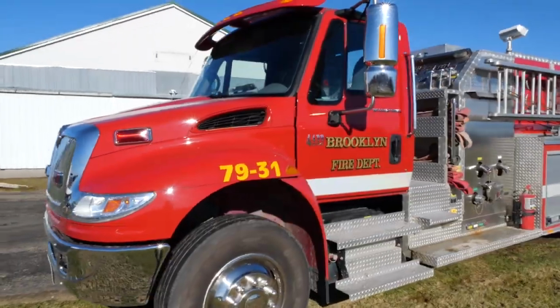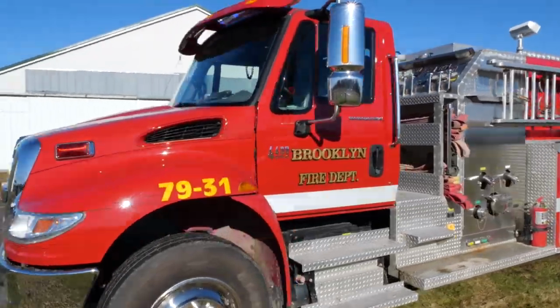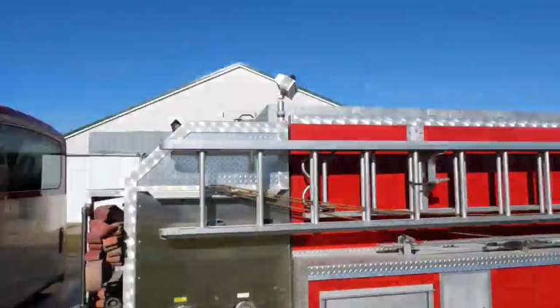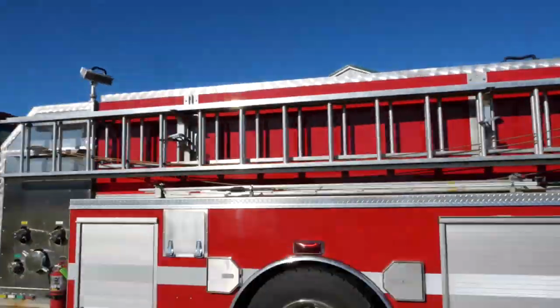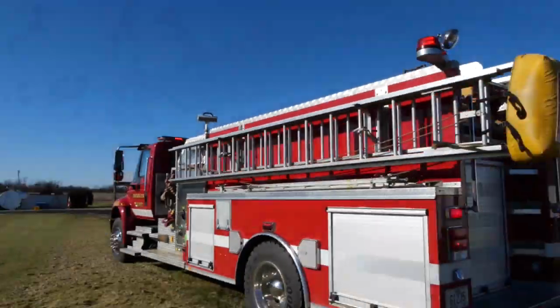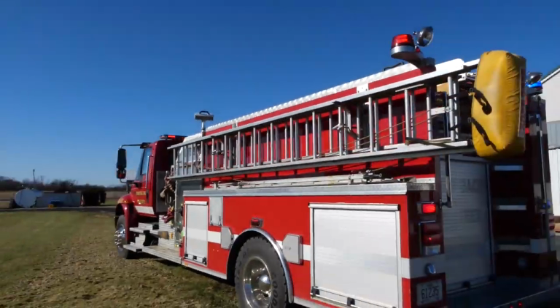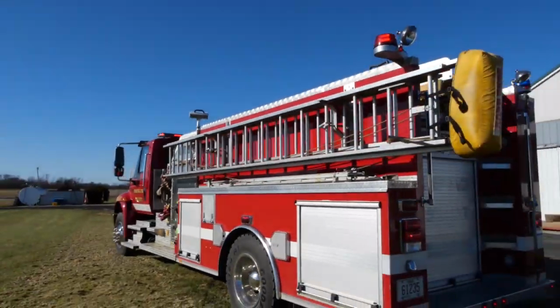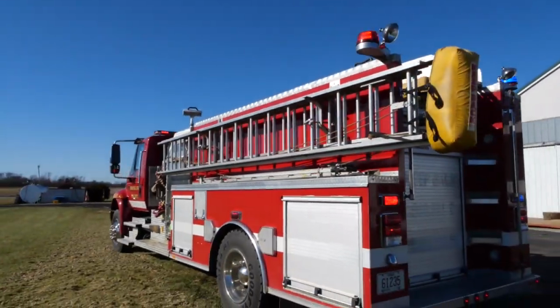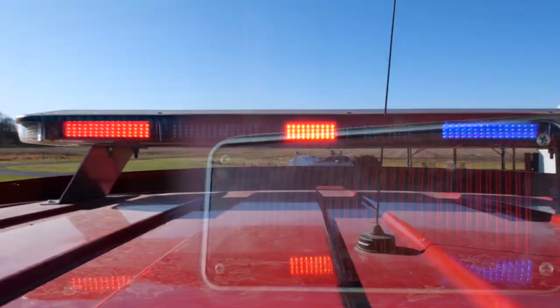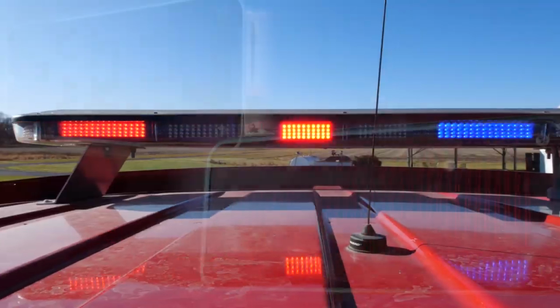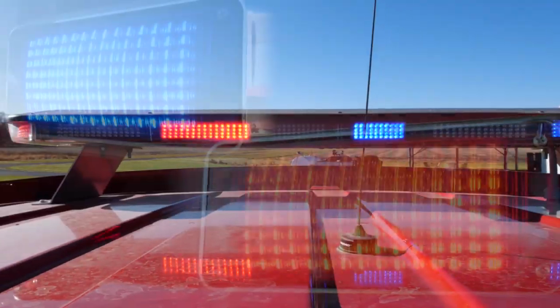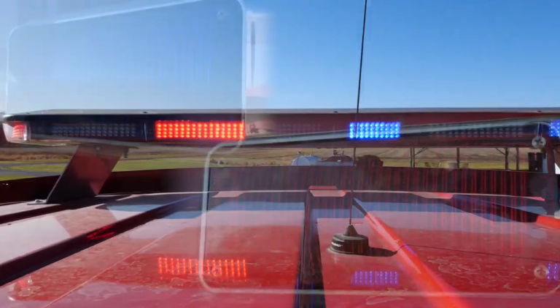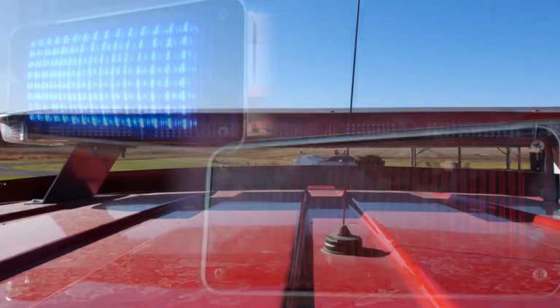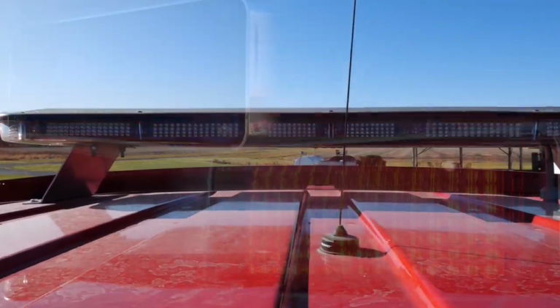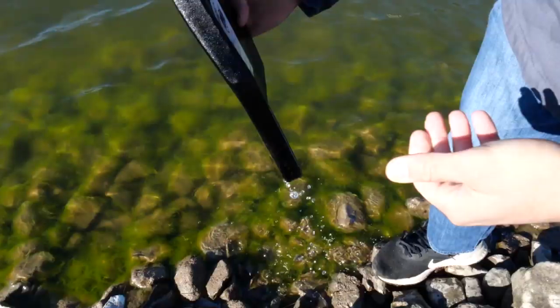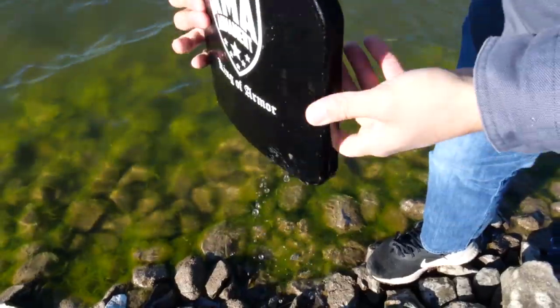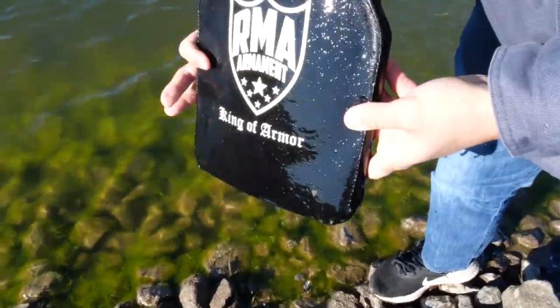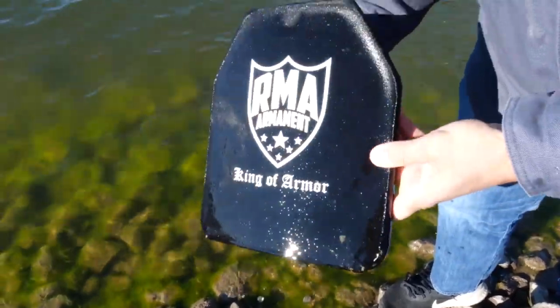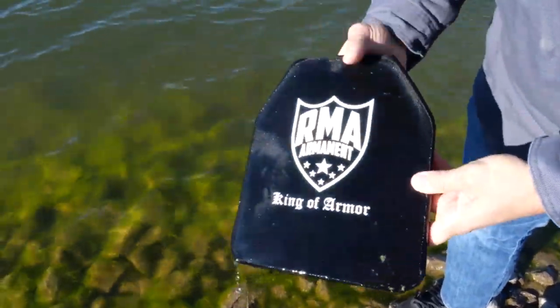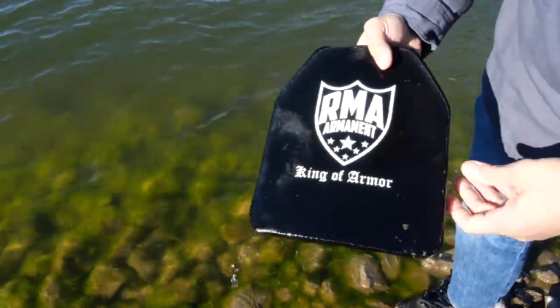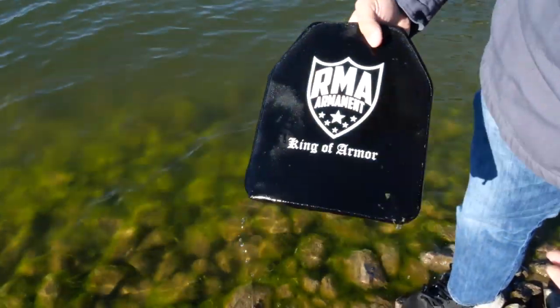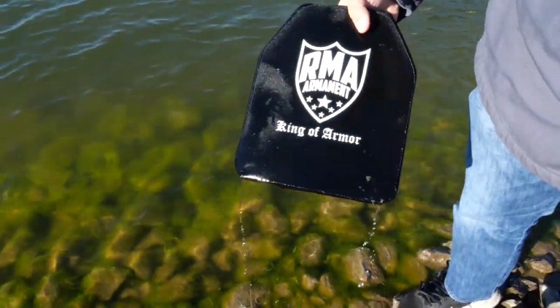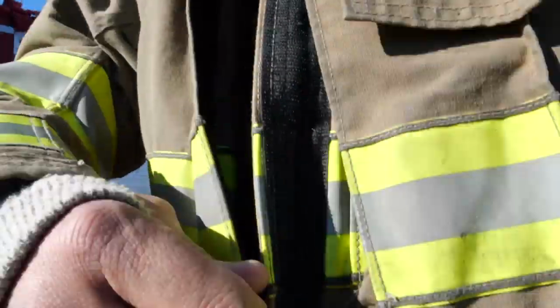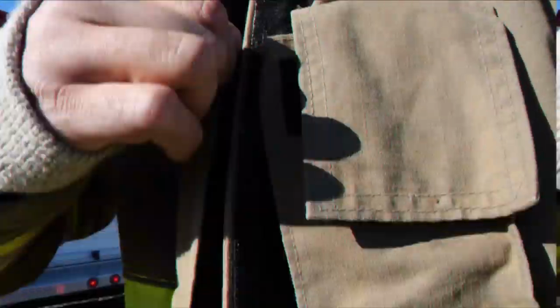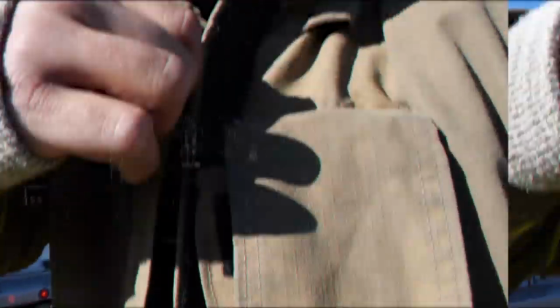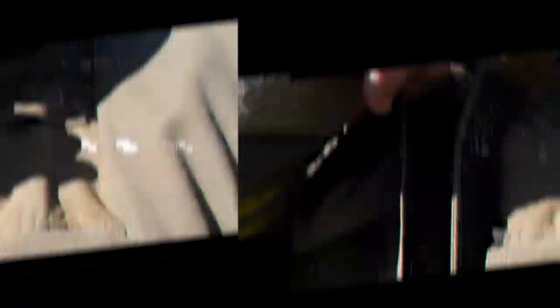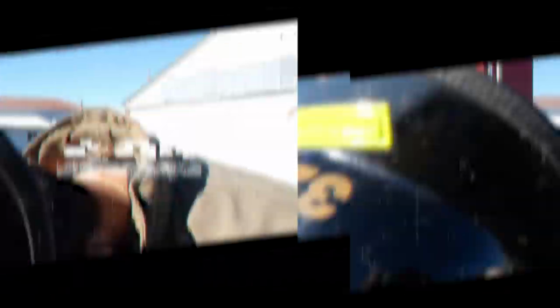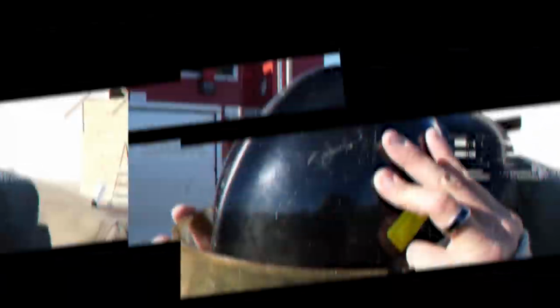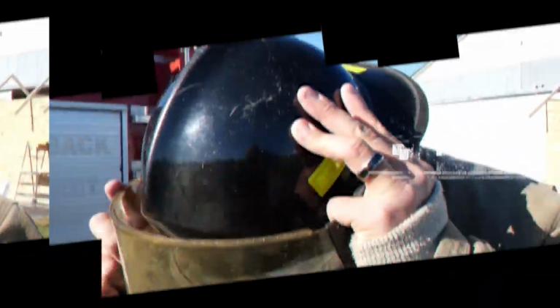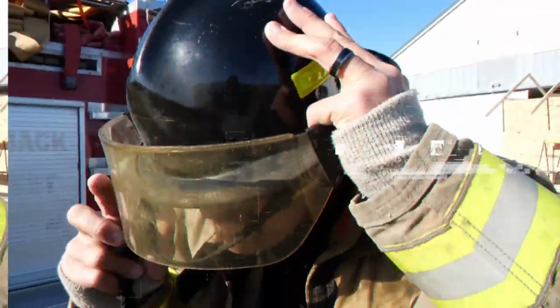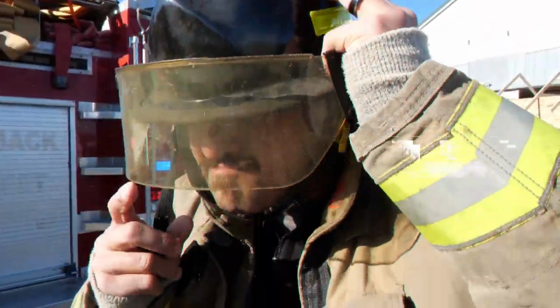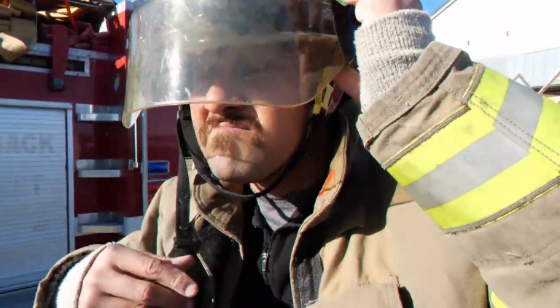We're here today to push the limits on some misconceptions about body armor. We got RMA plates here today and you guys are watching Fact vs Fiction.